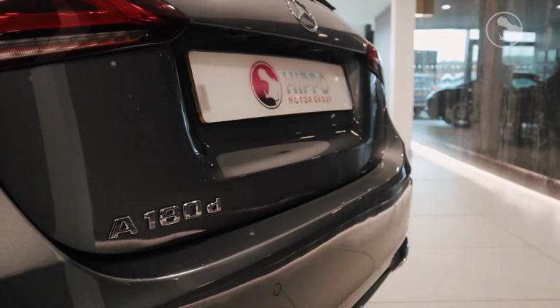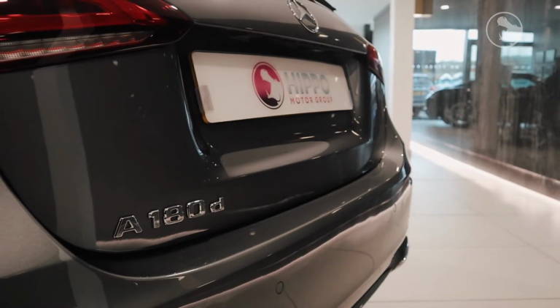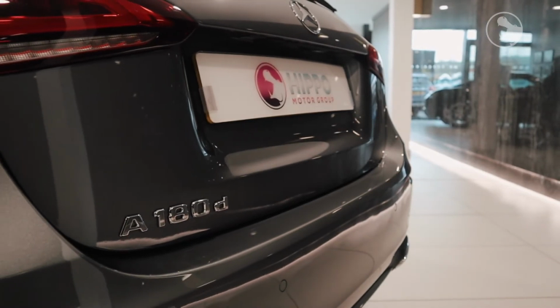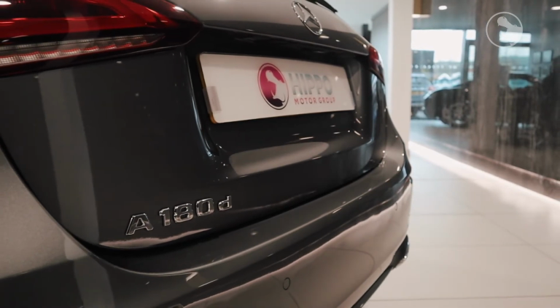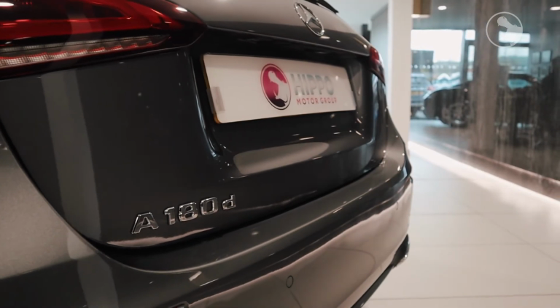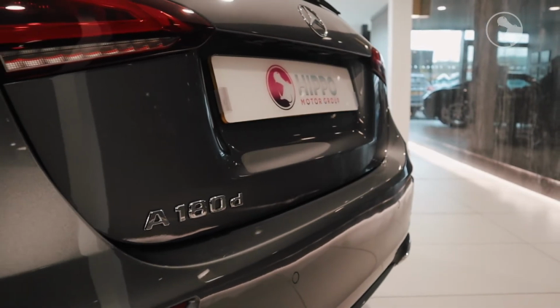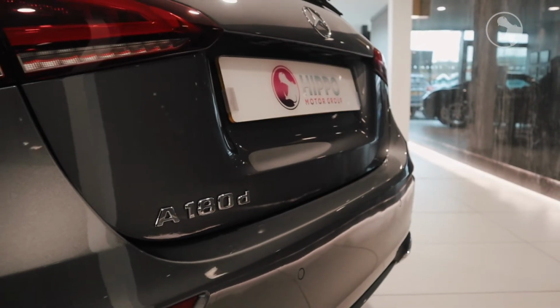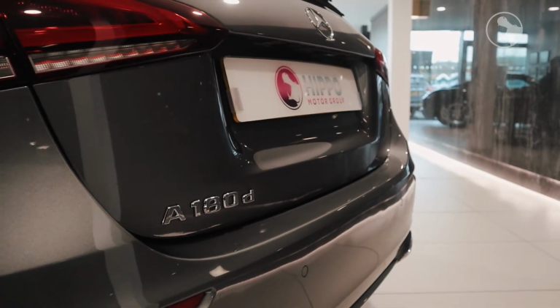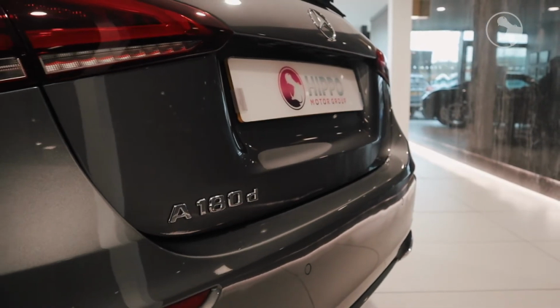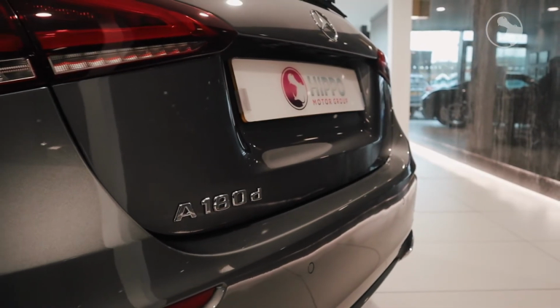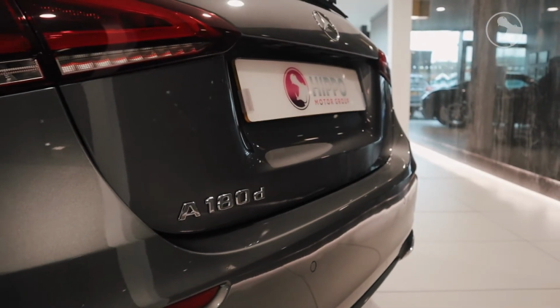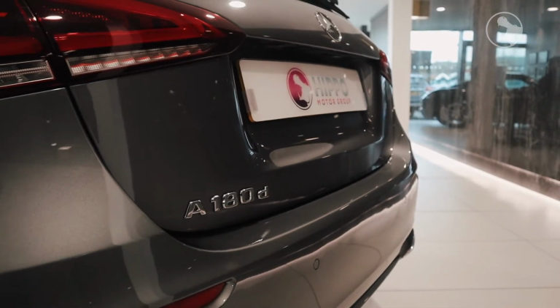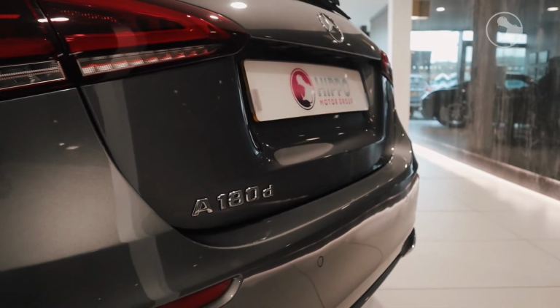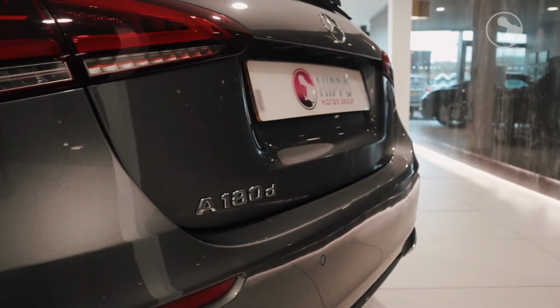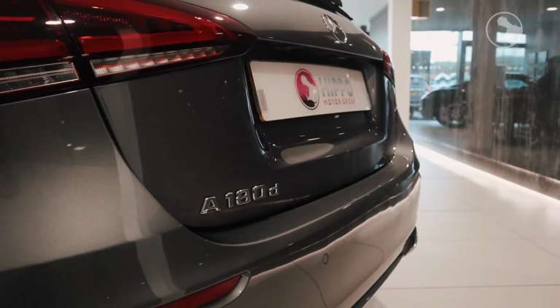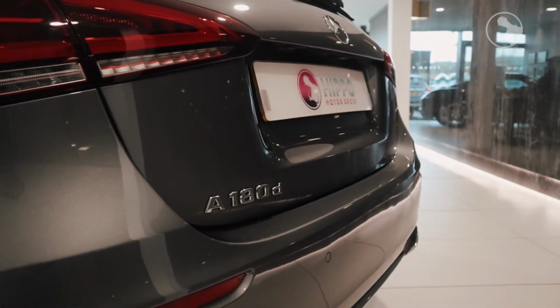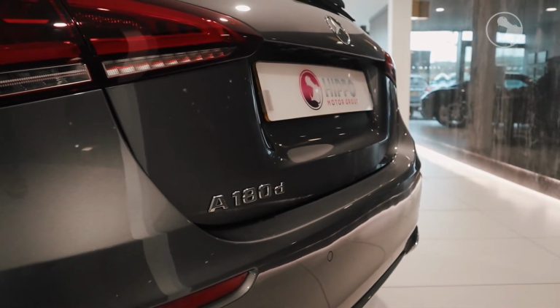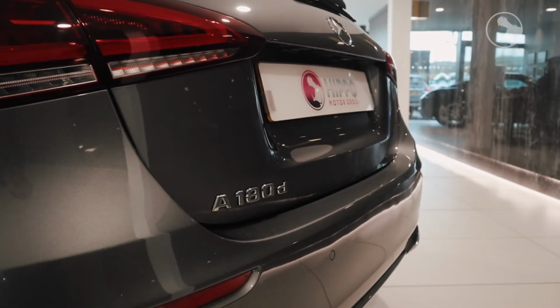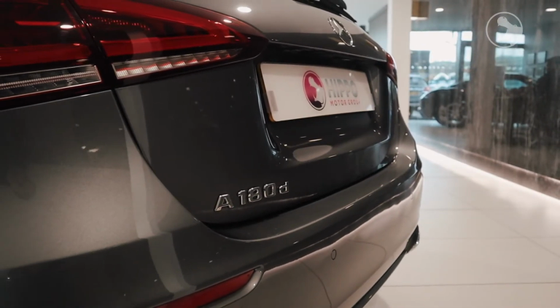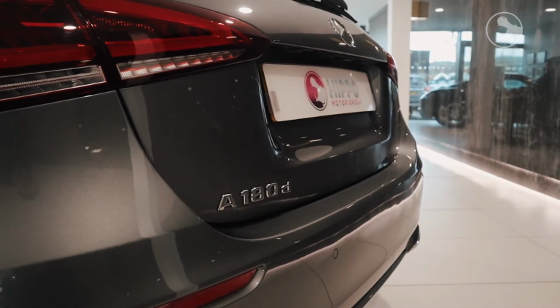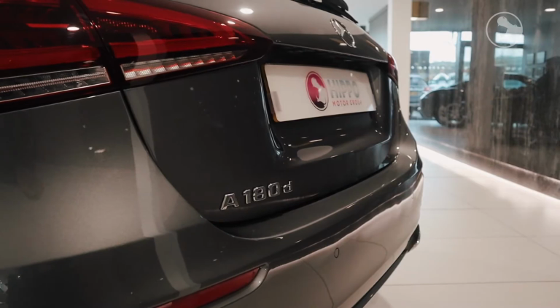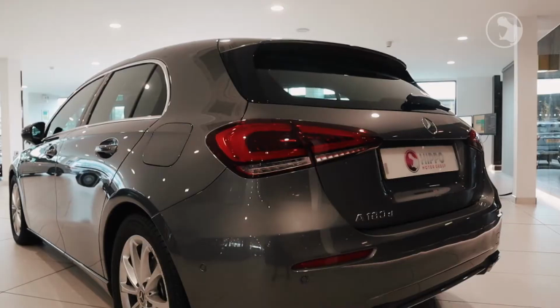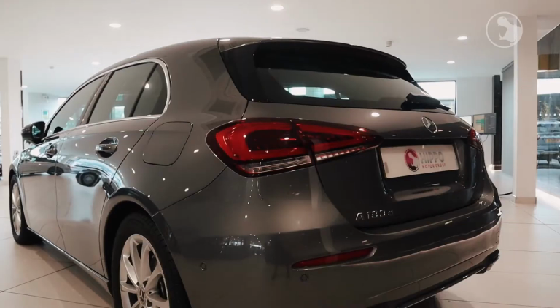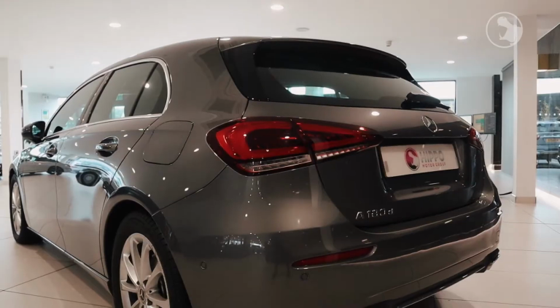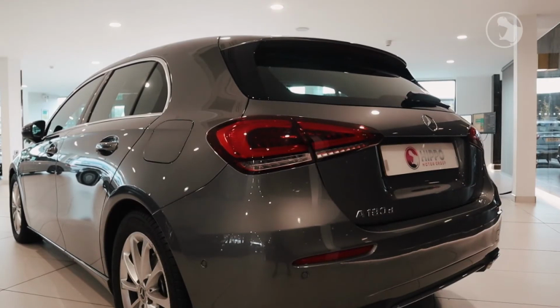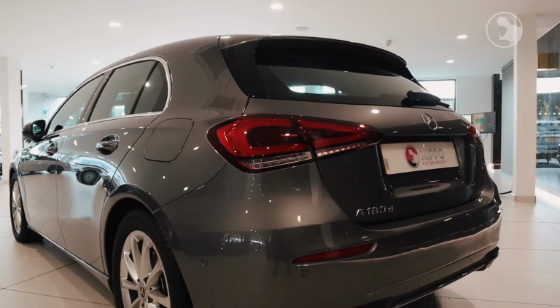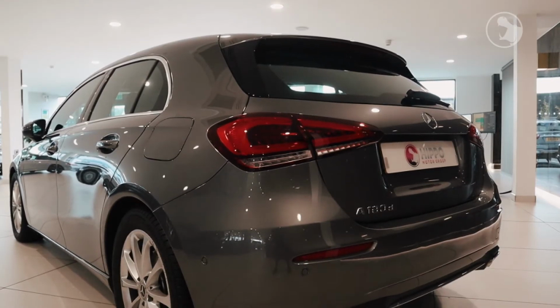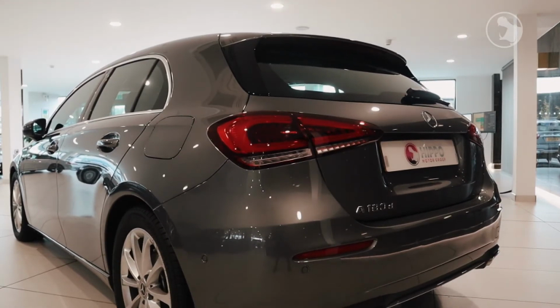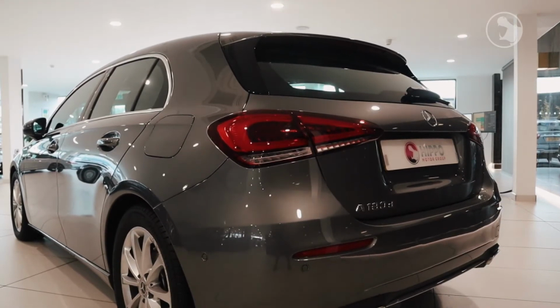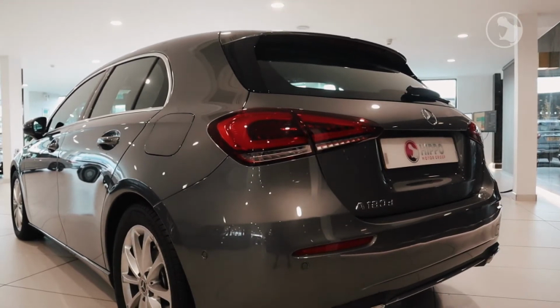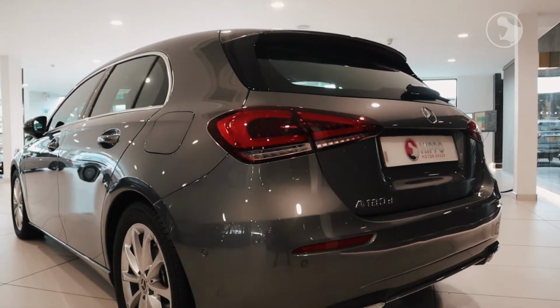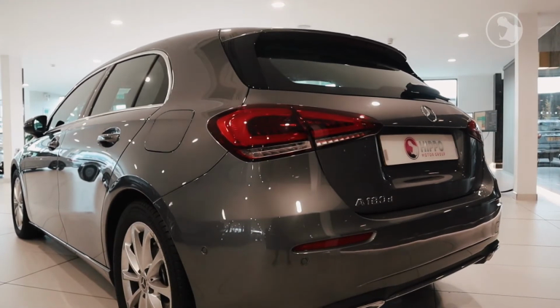As we move around to the rear of the car you've got LED tail lights, rear parking sensors and also a reversing camera.